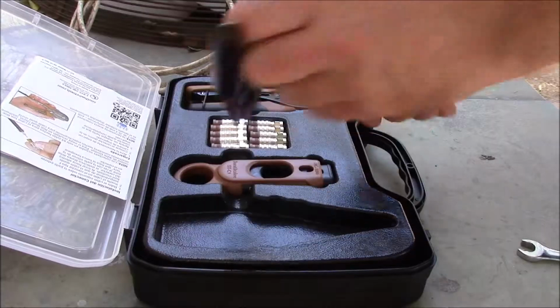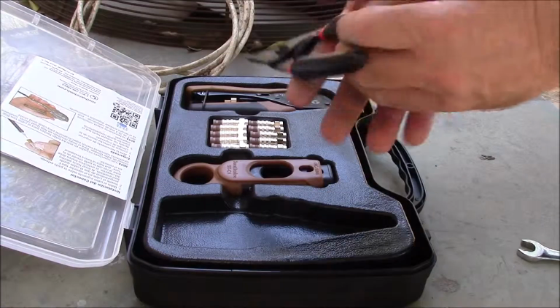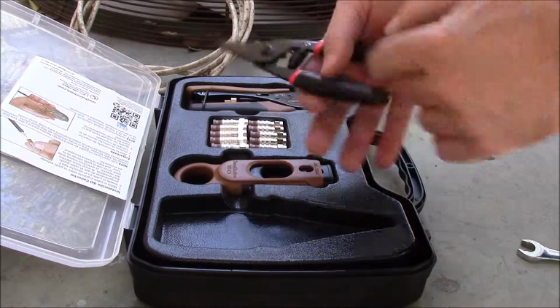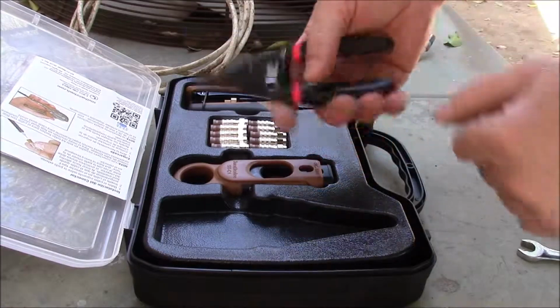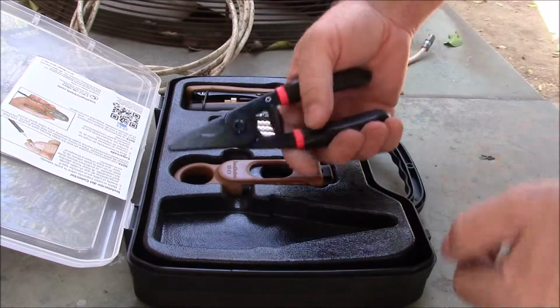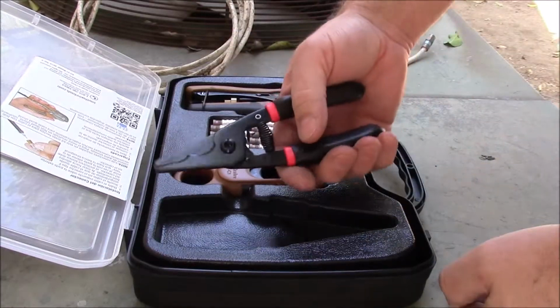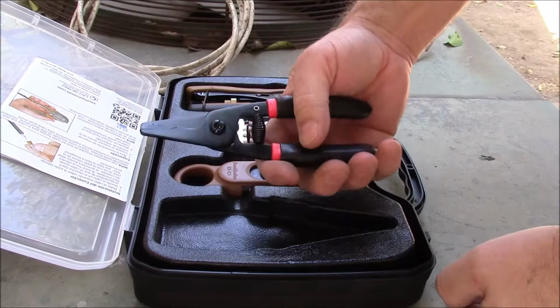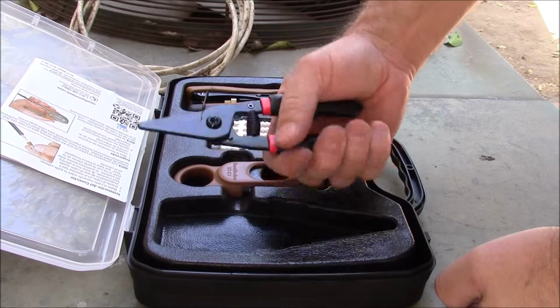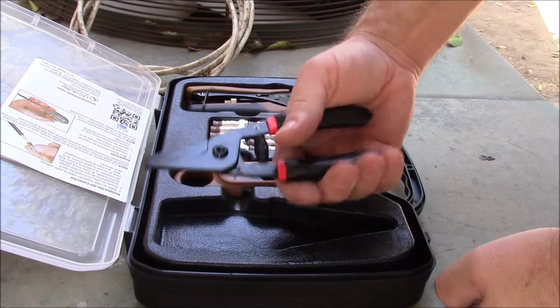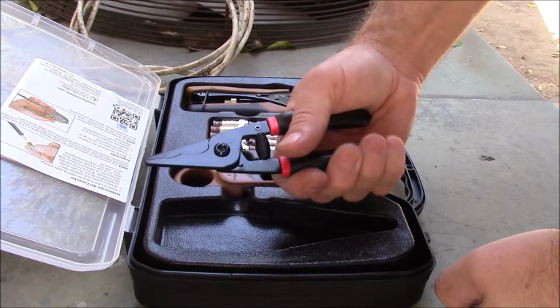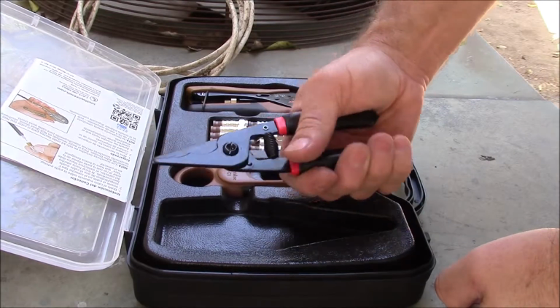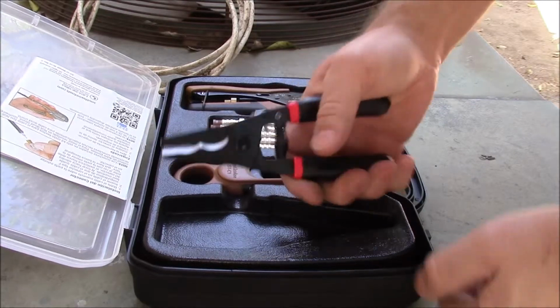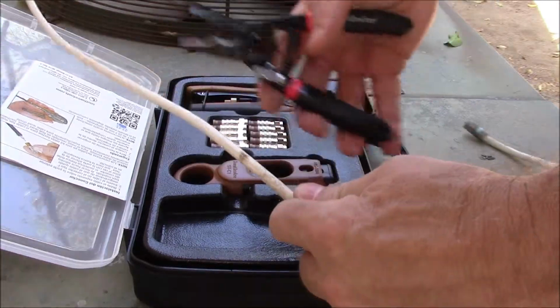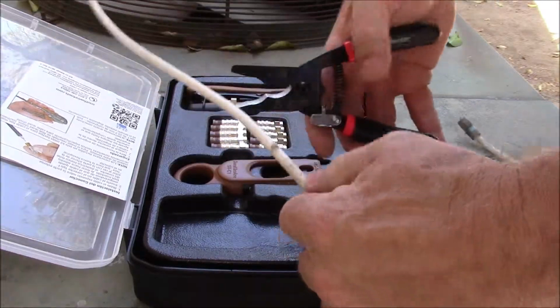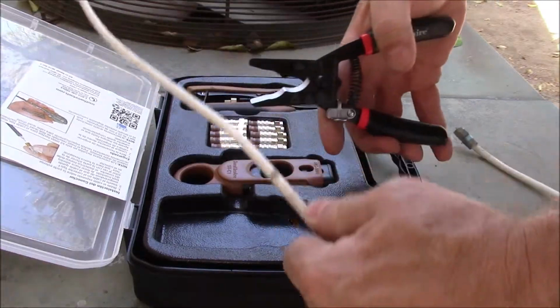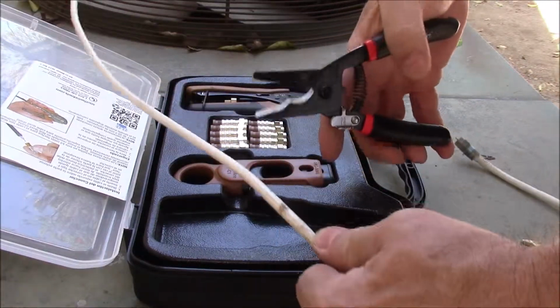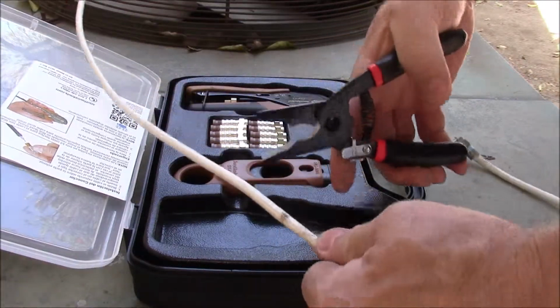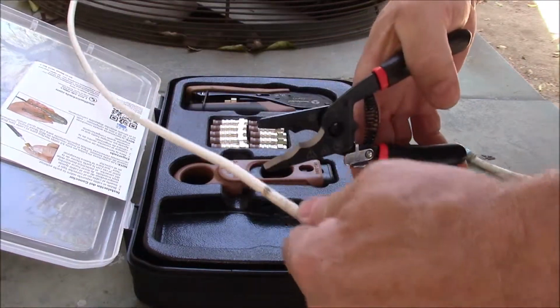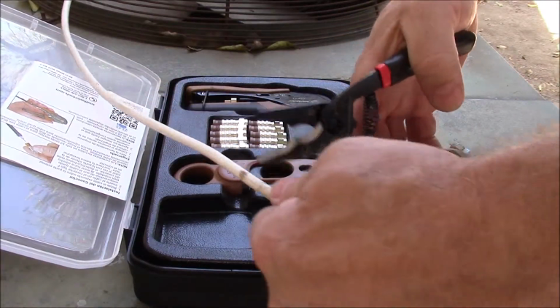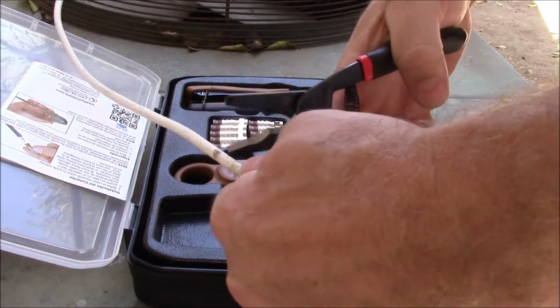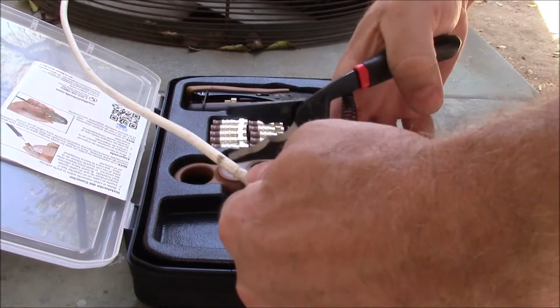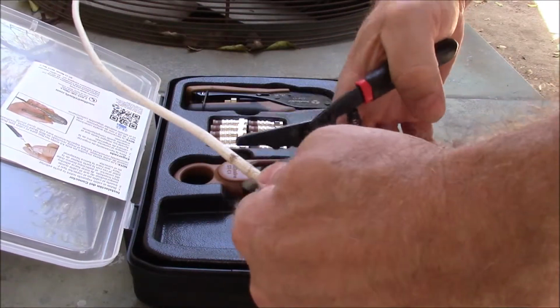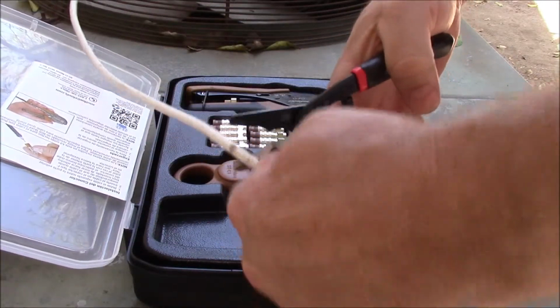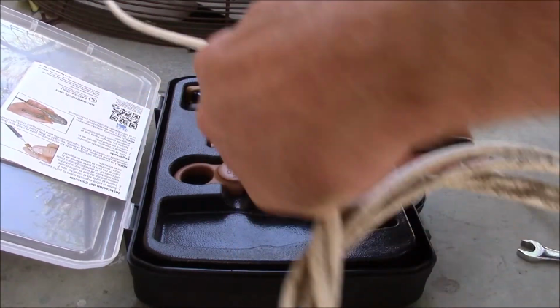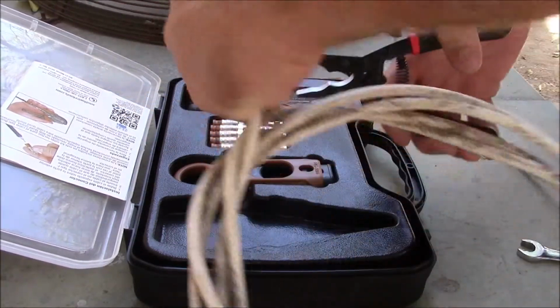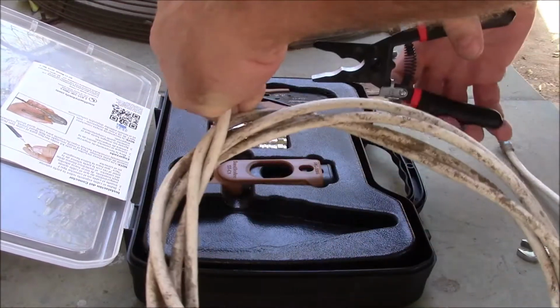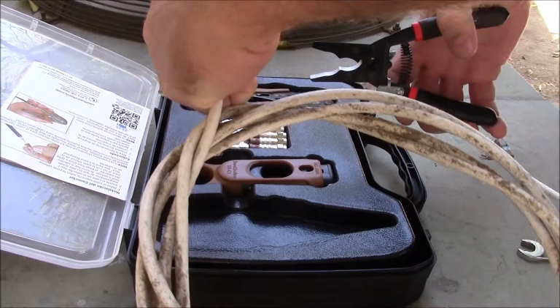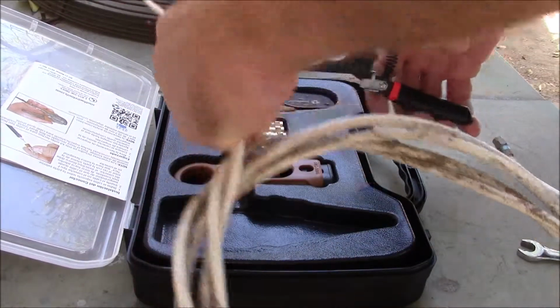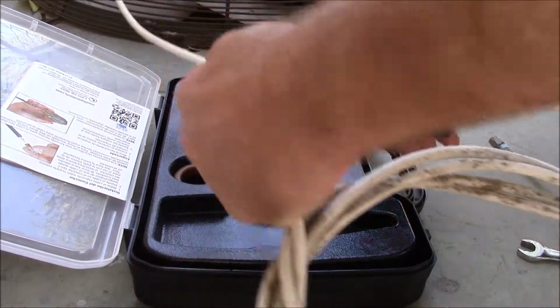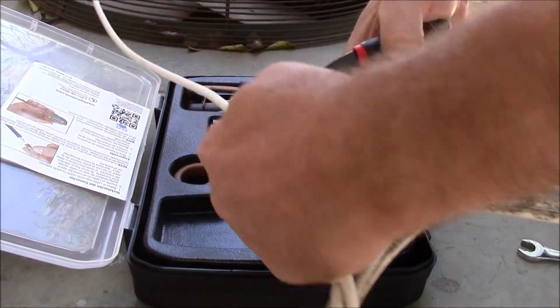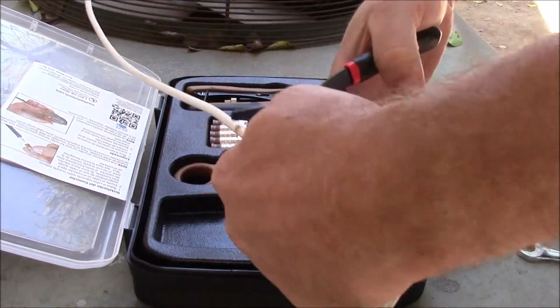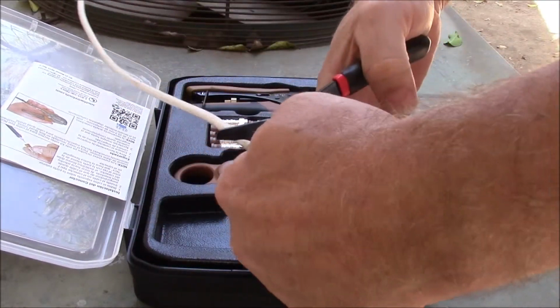Let's get started. Once you determine the length of coax you need, use the coax cutting tool and cut it to size.